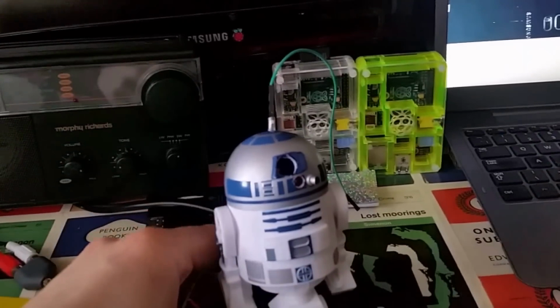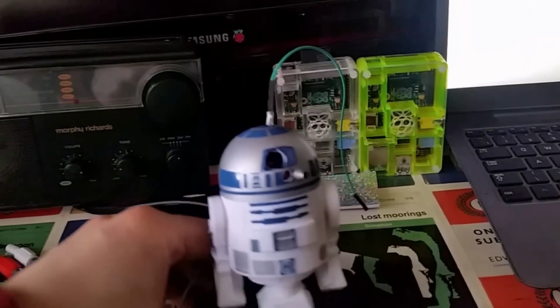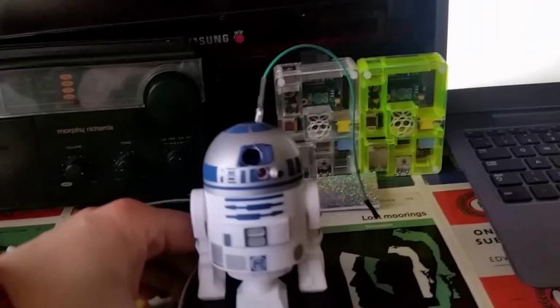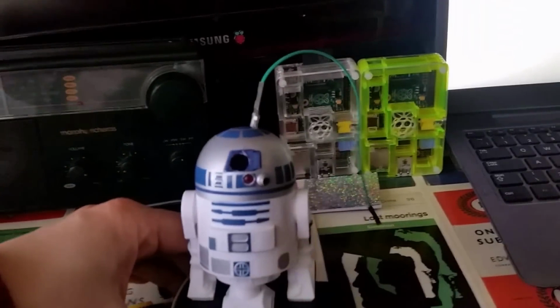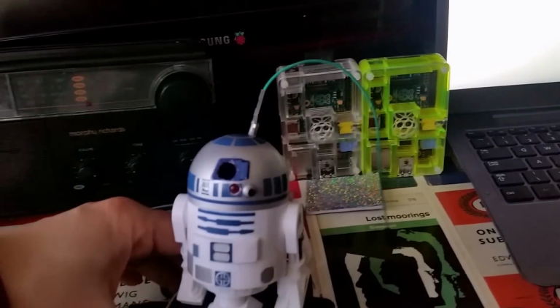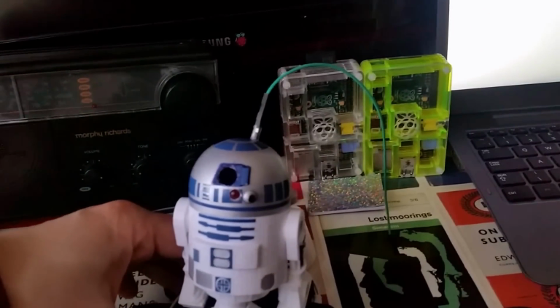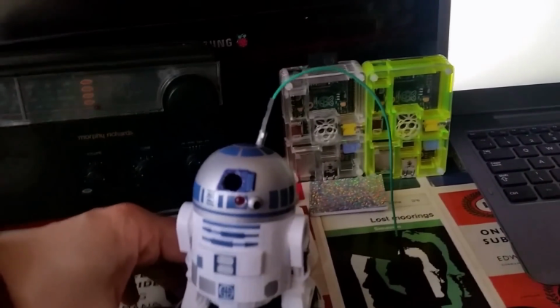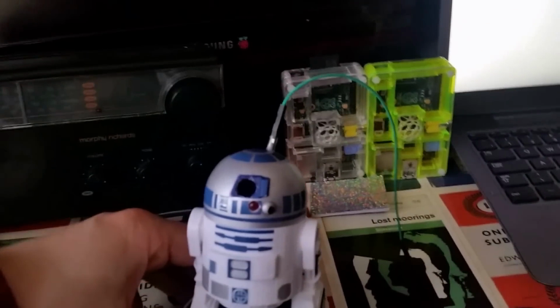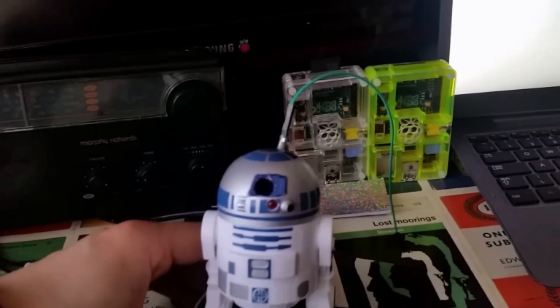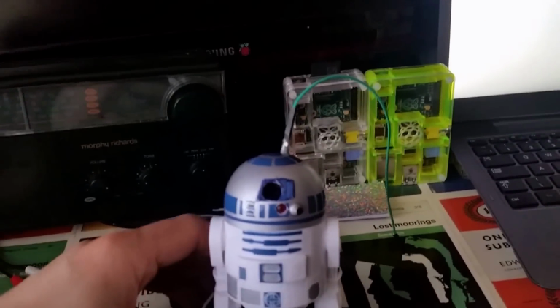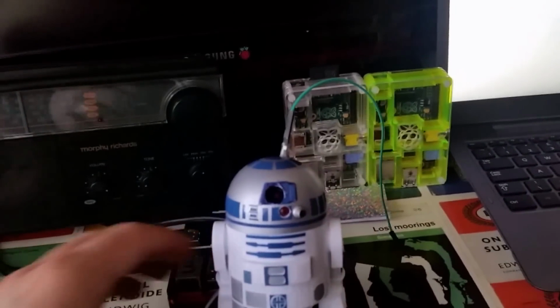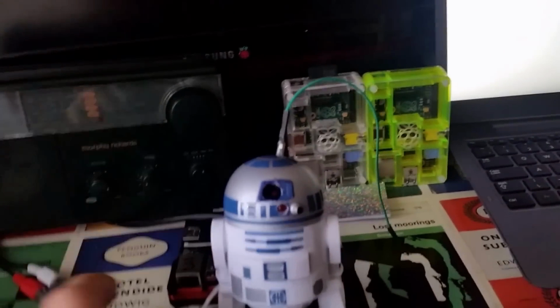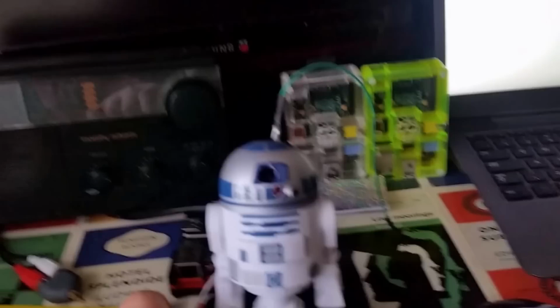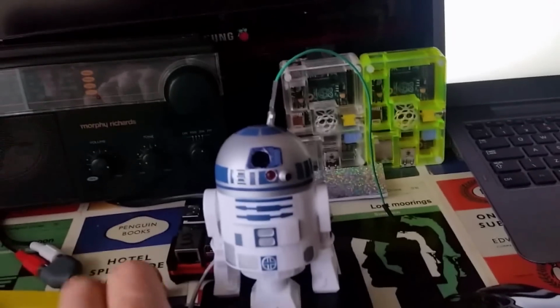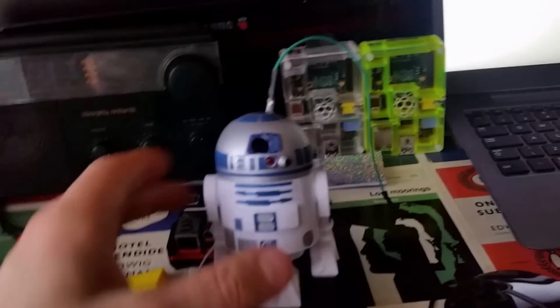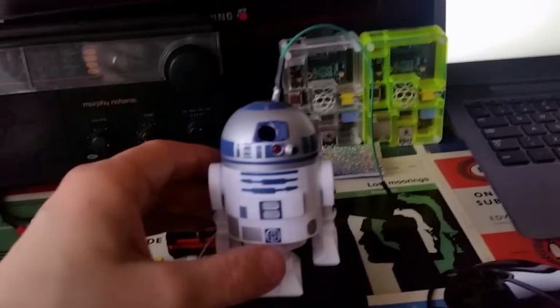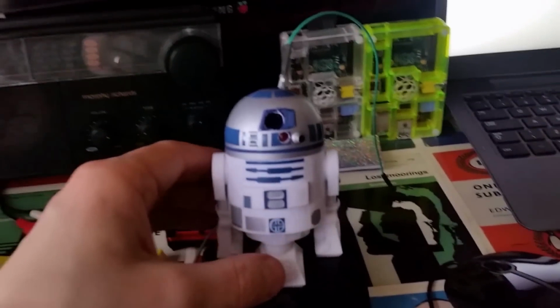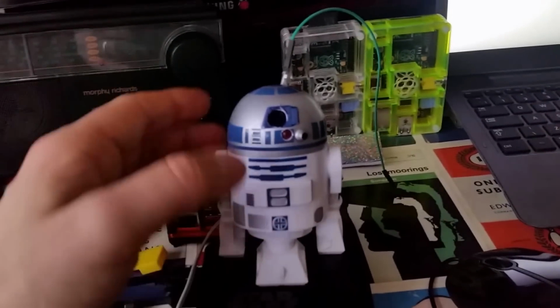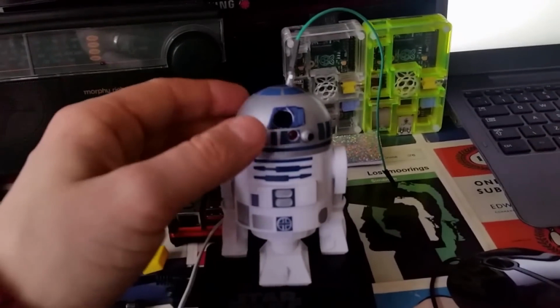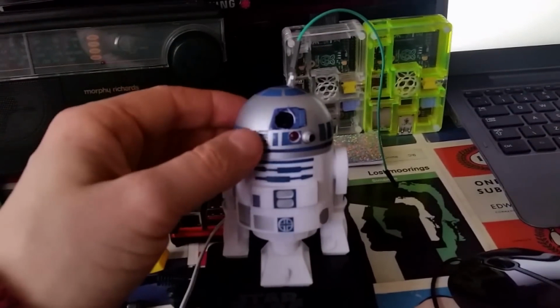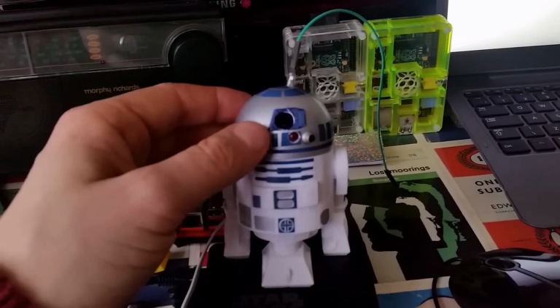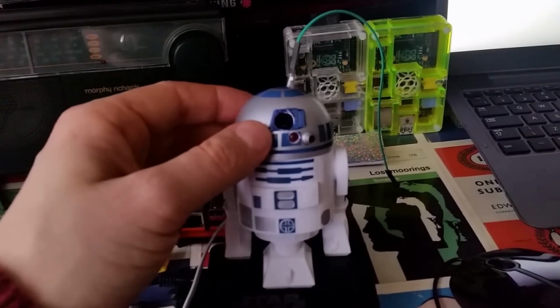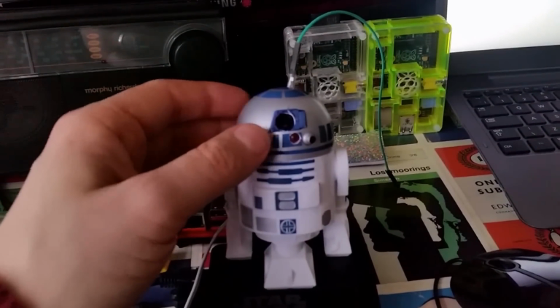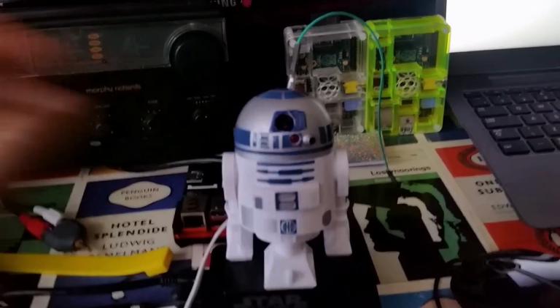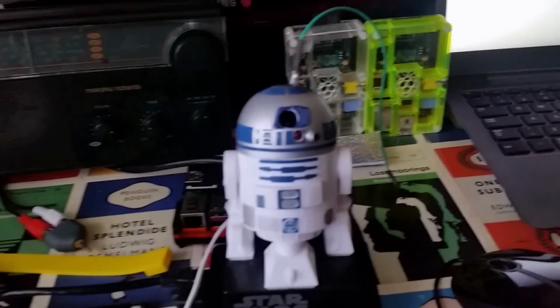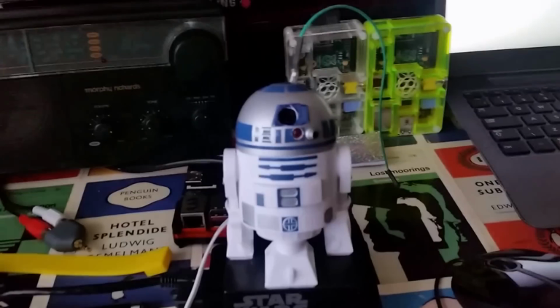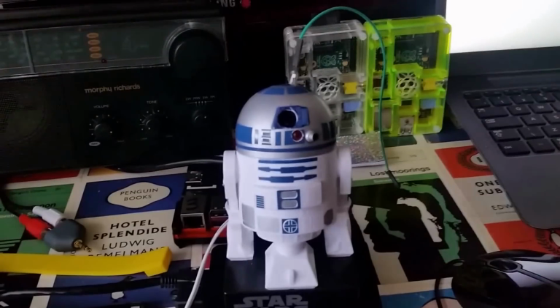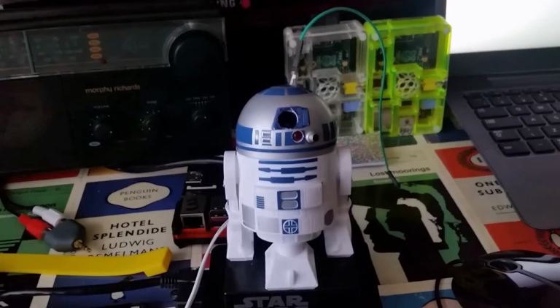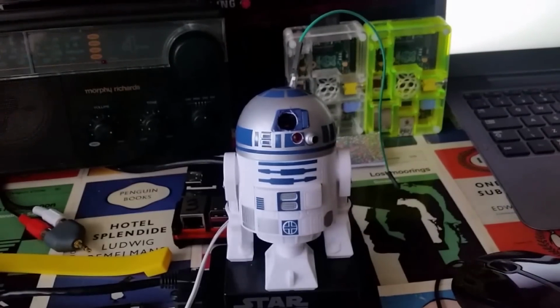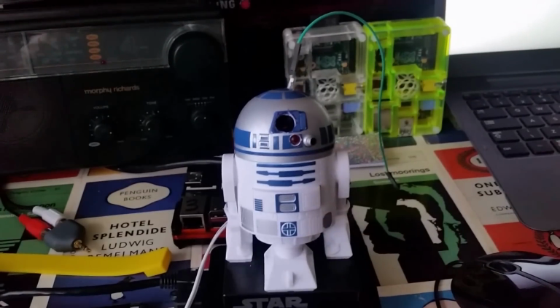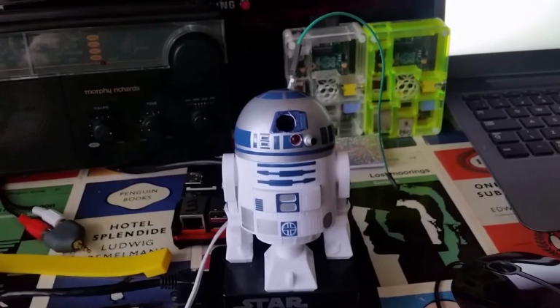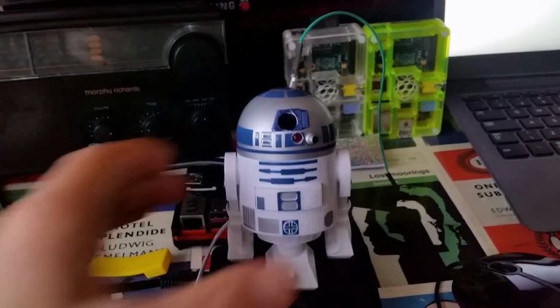I'll just turn the robot to face a different way and run it again.